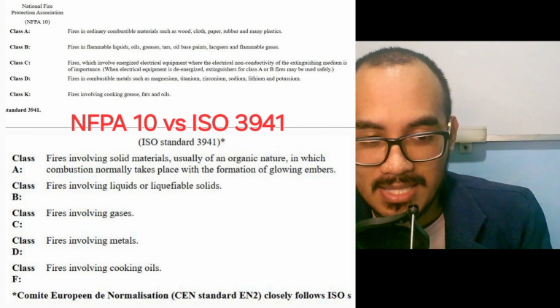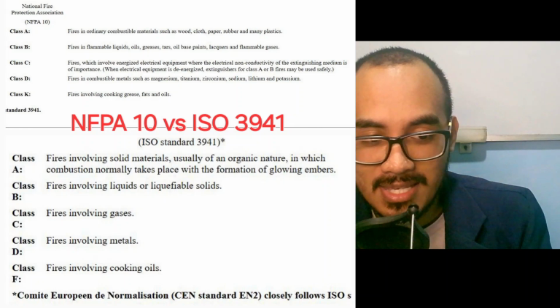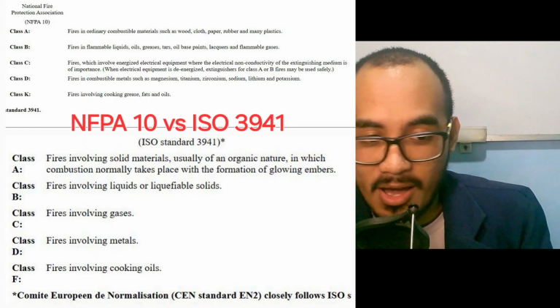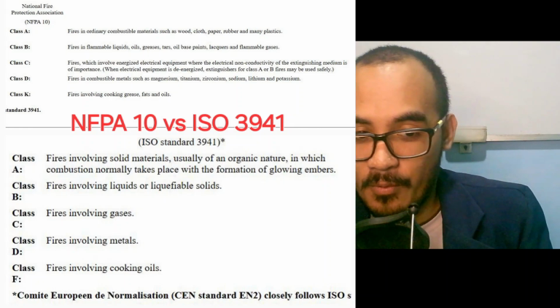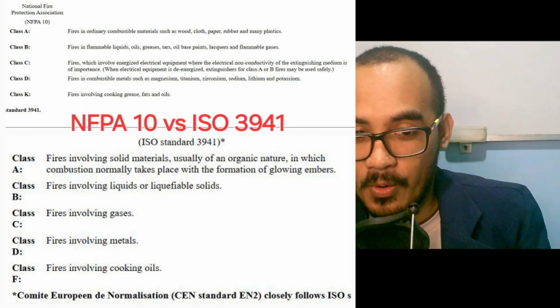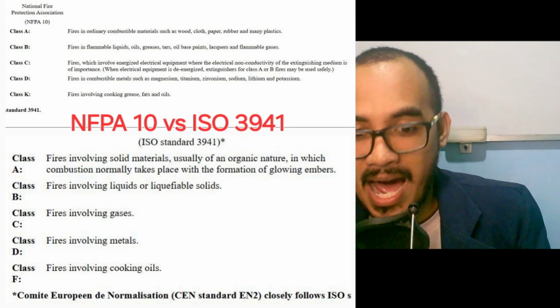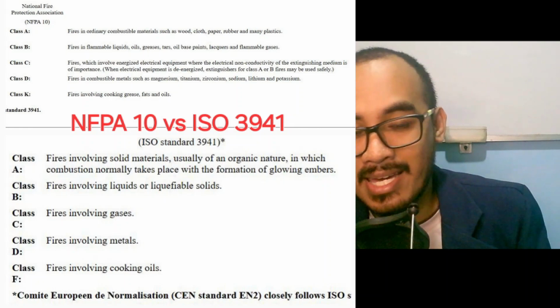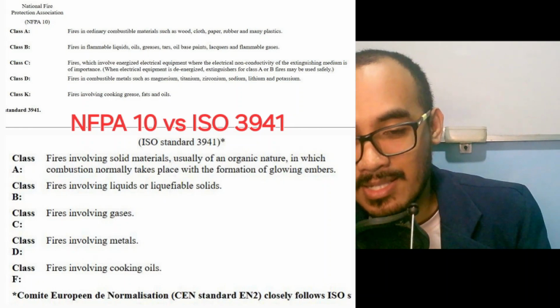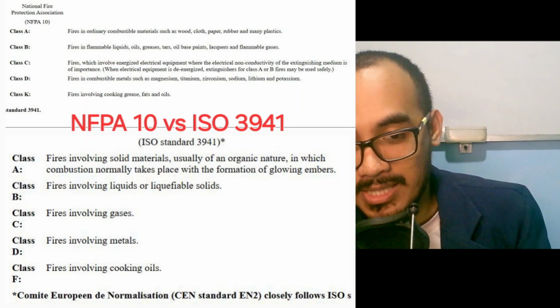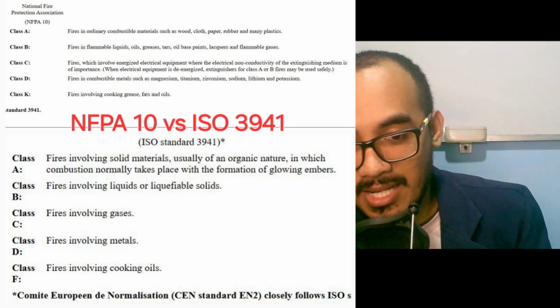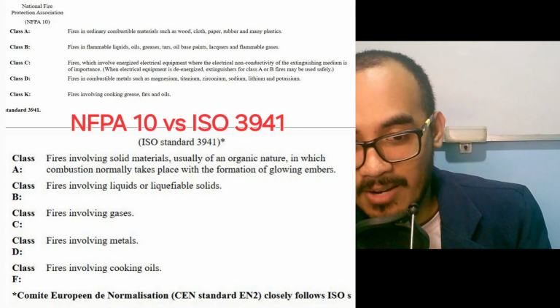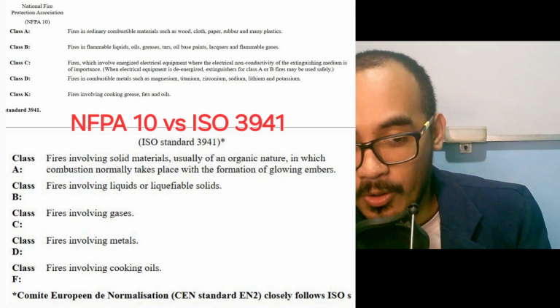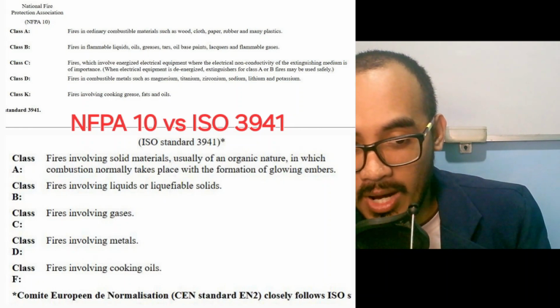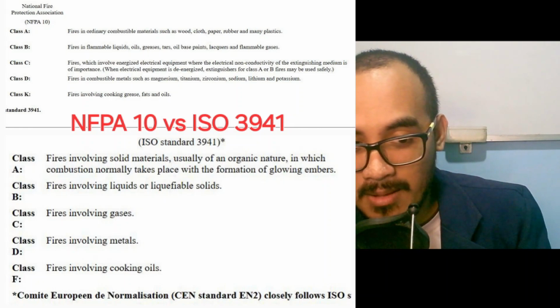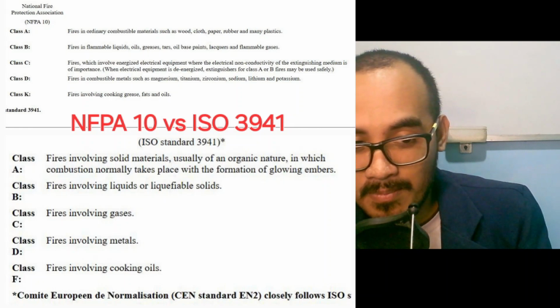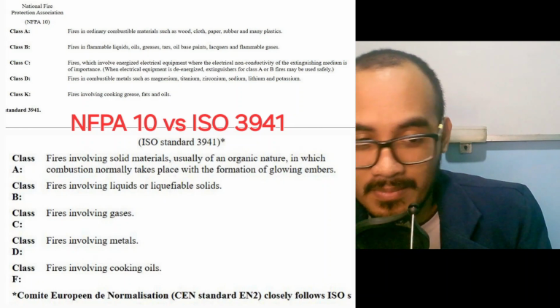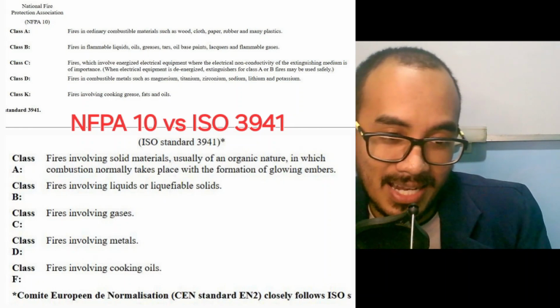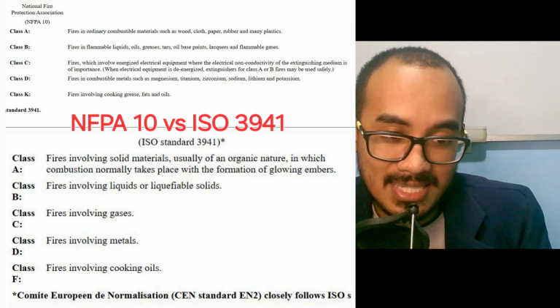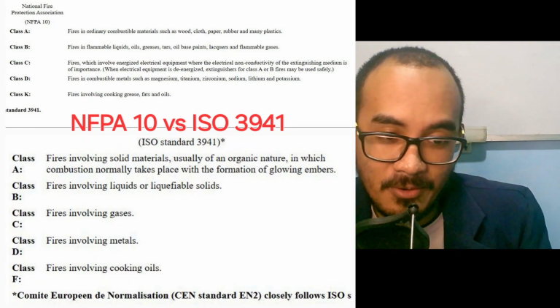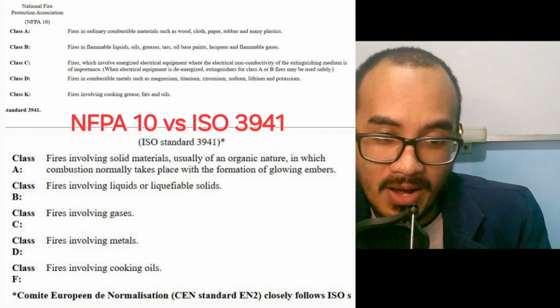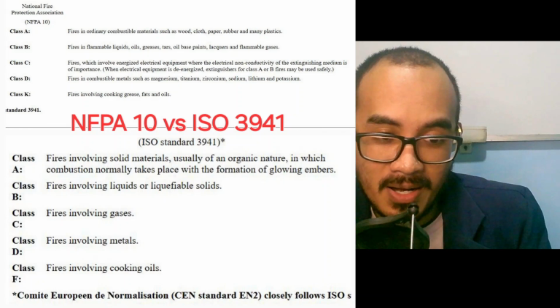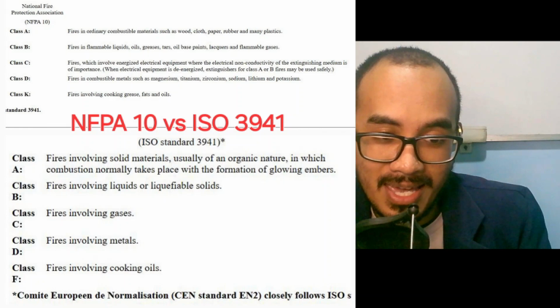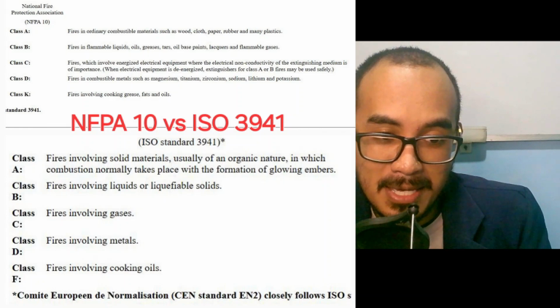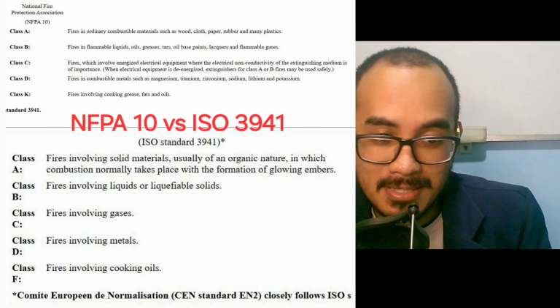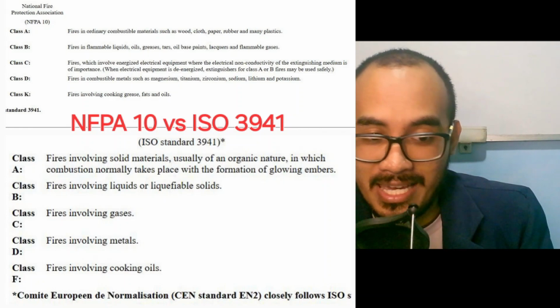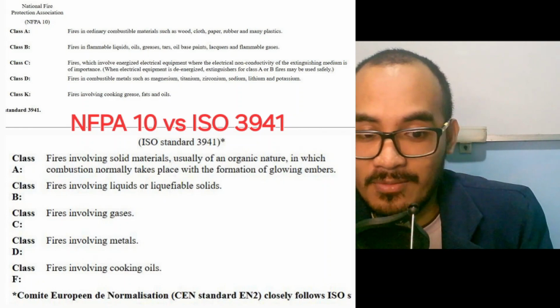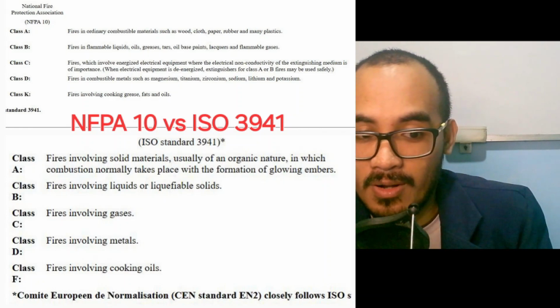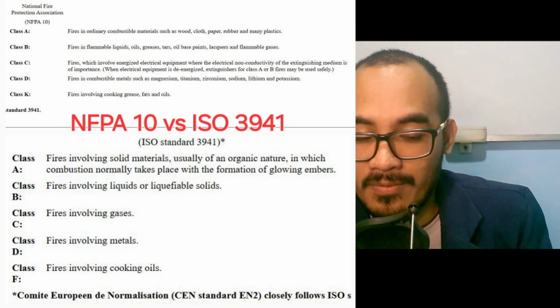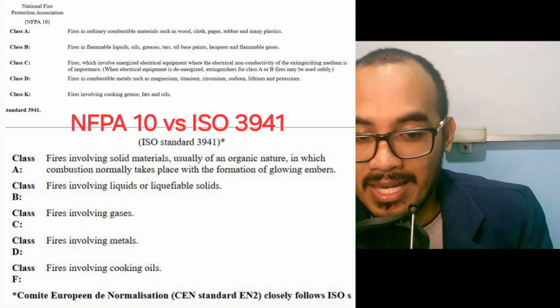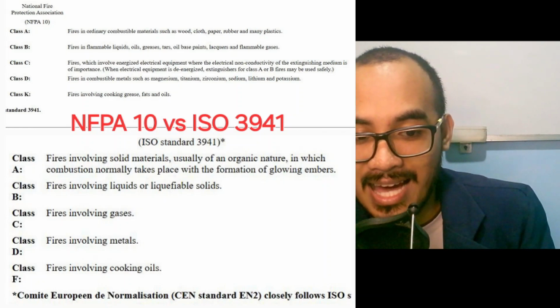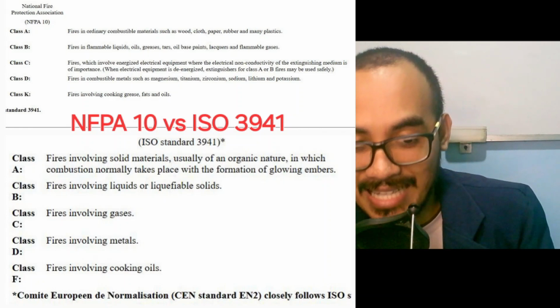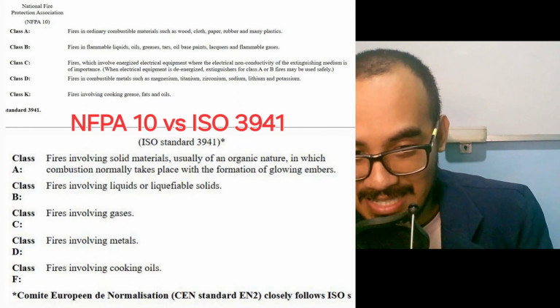For ISO 3941, Class C fire is involving gases.